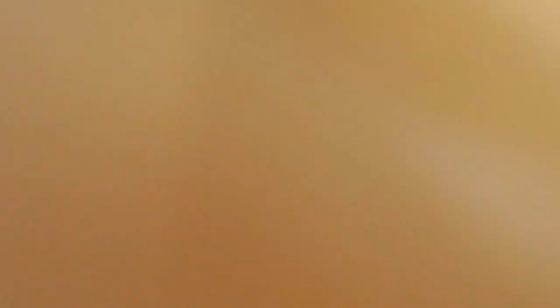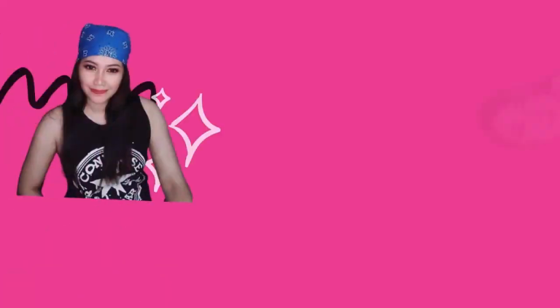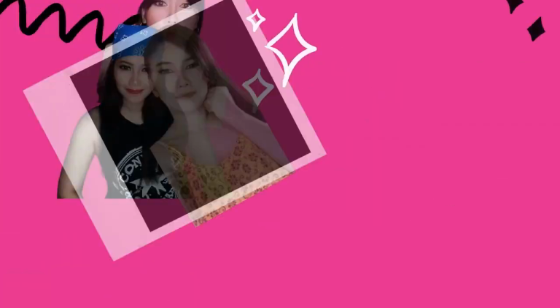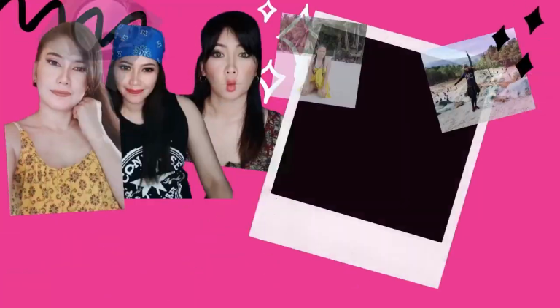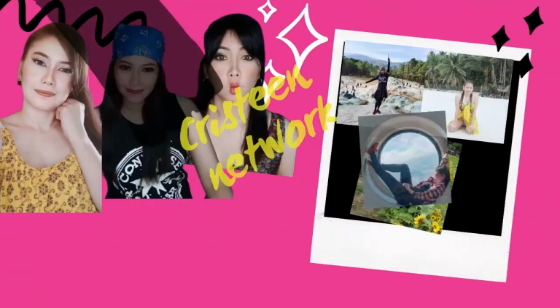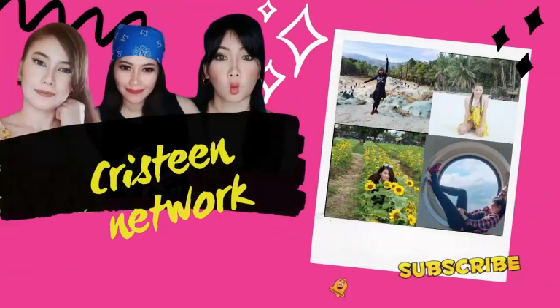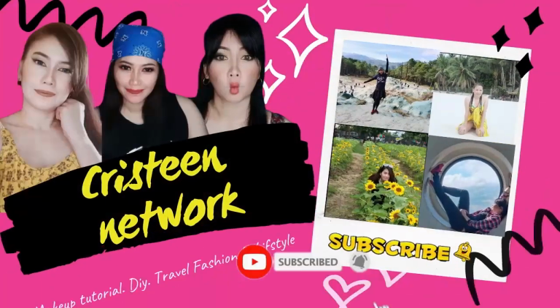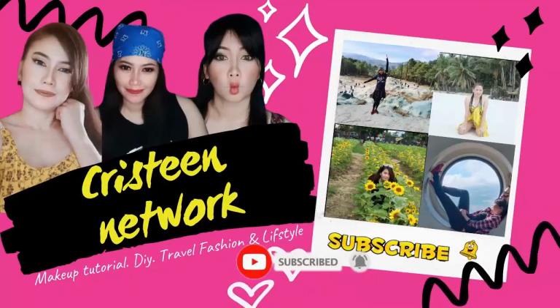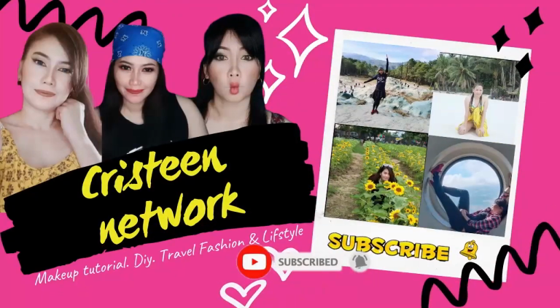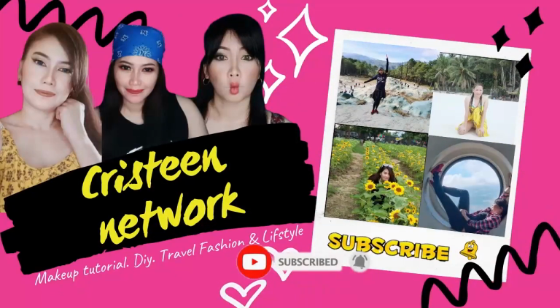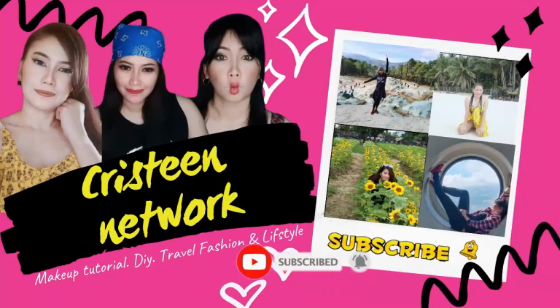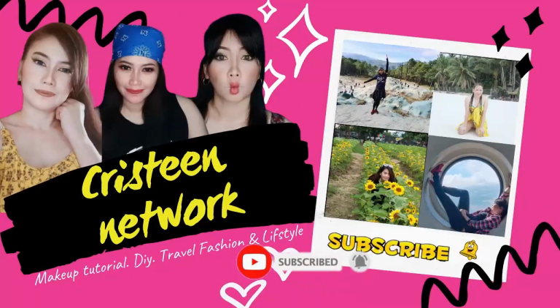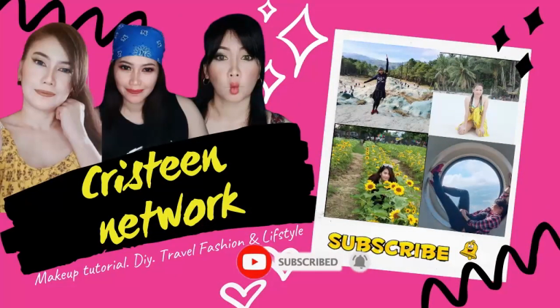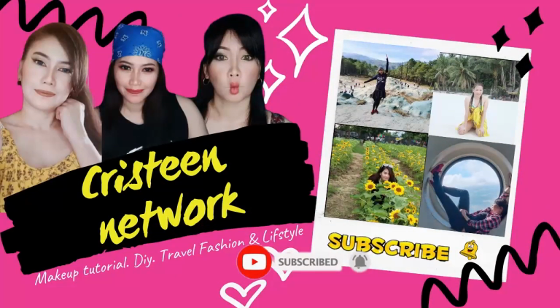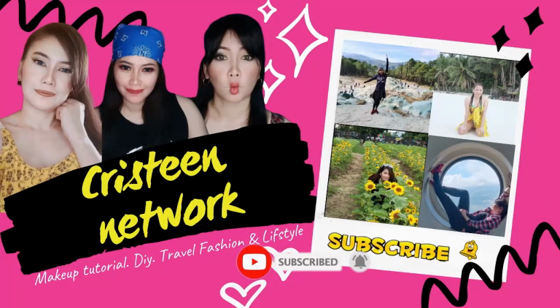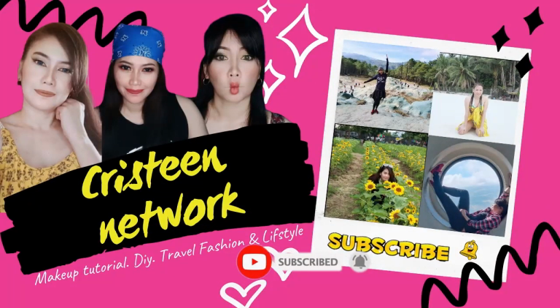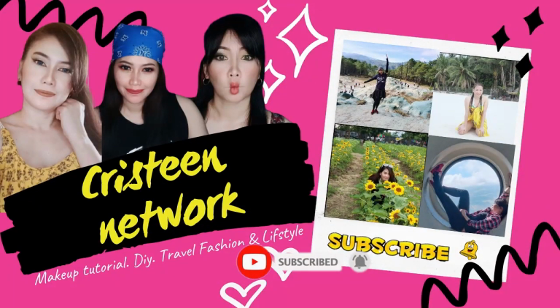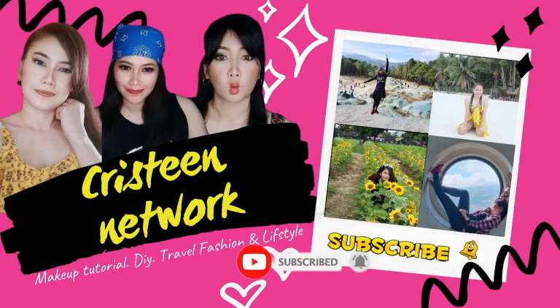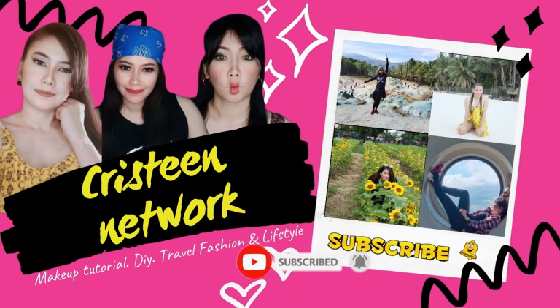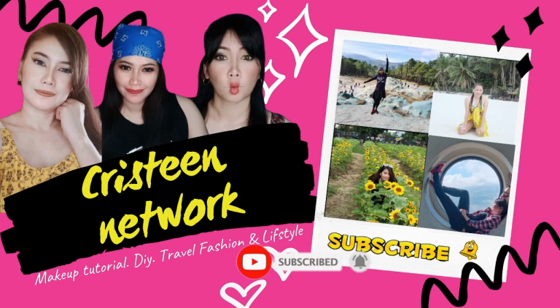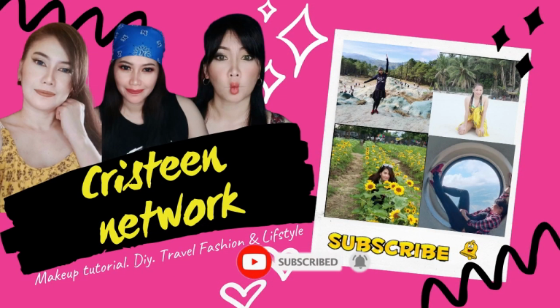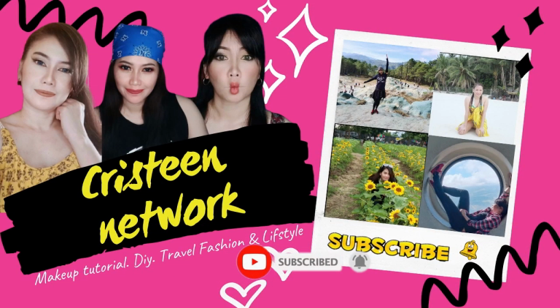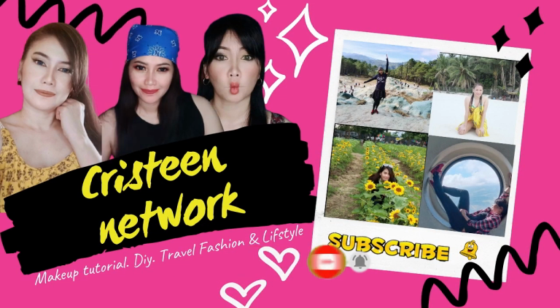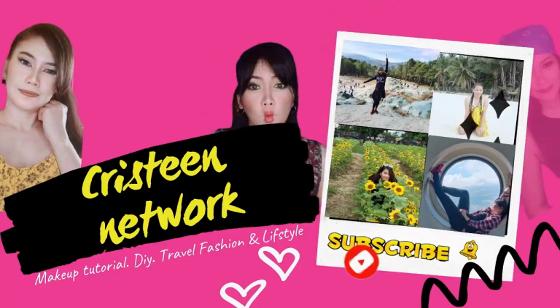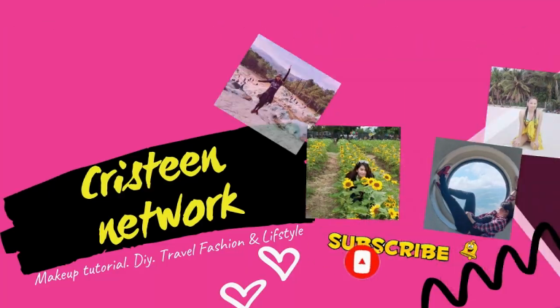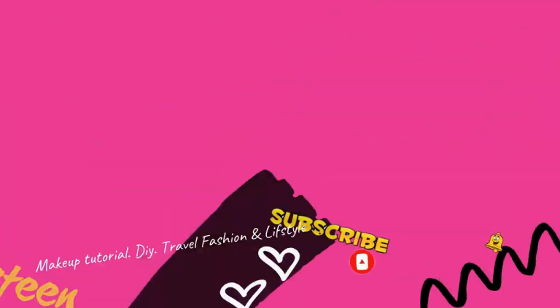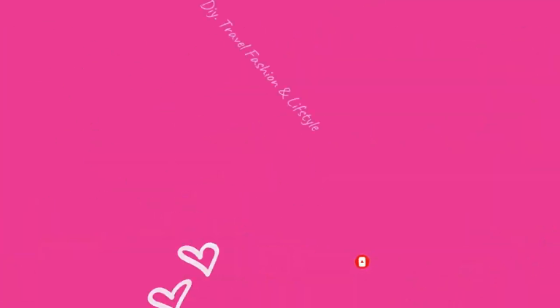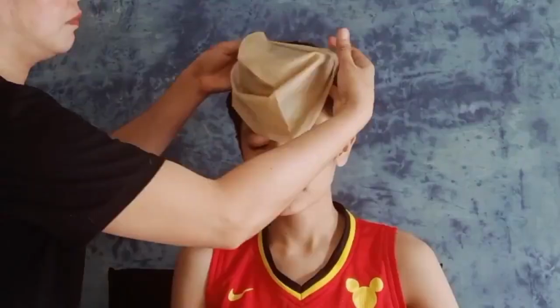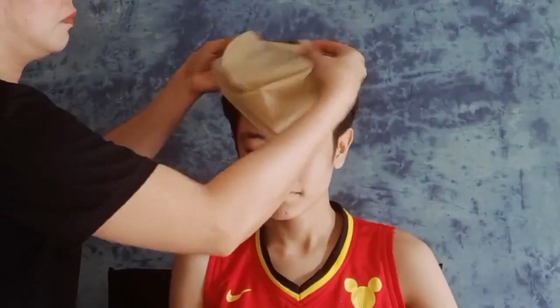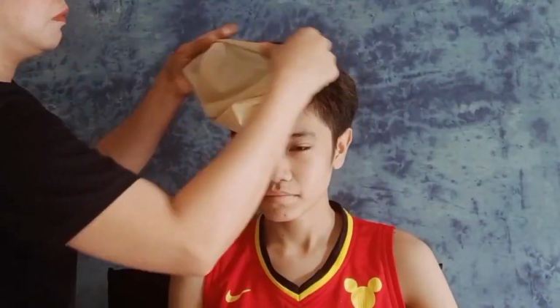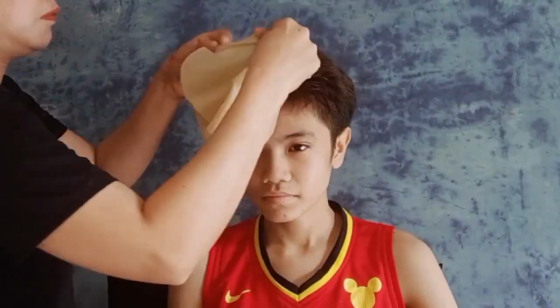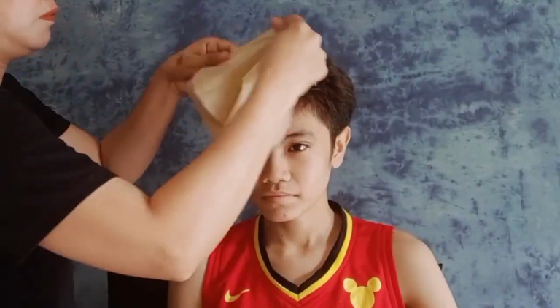And please don't forget to like, subscribe, and click the tiny bell para laging updated sa aking mga videos.